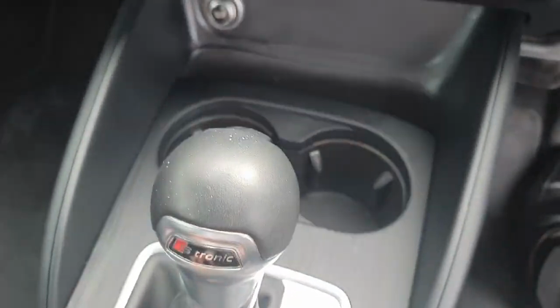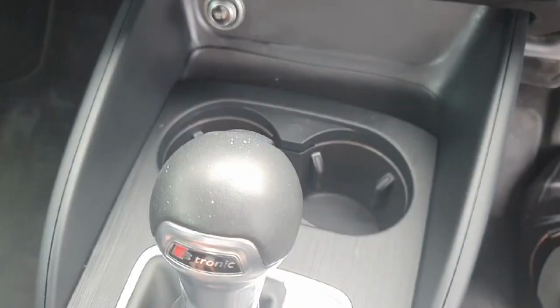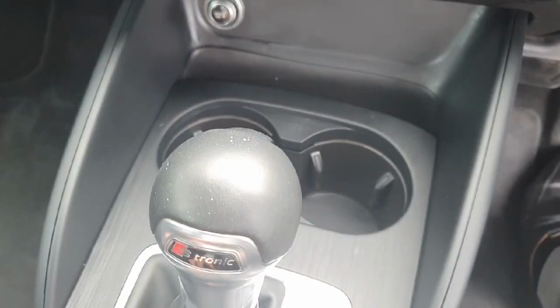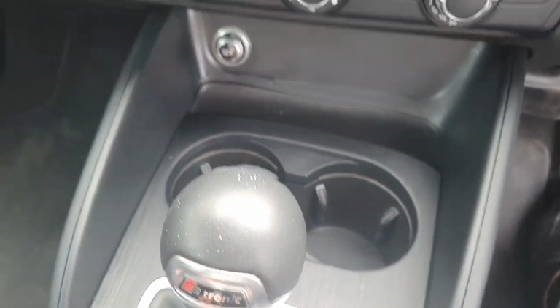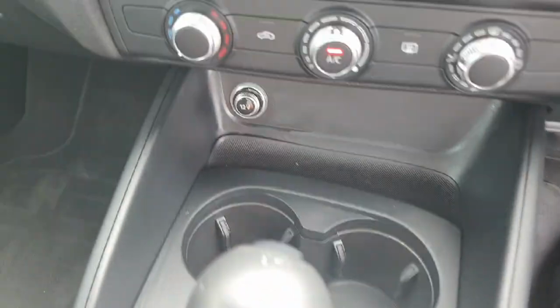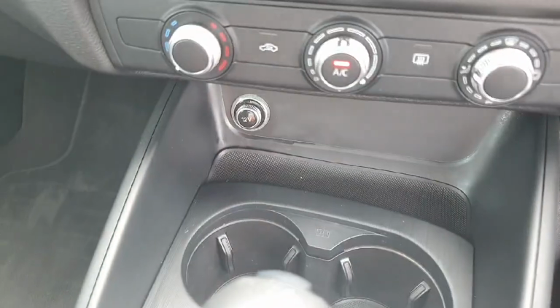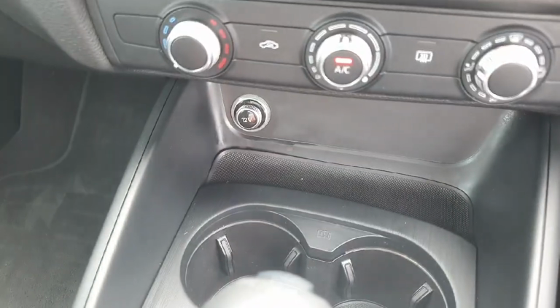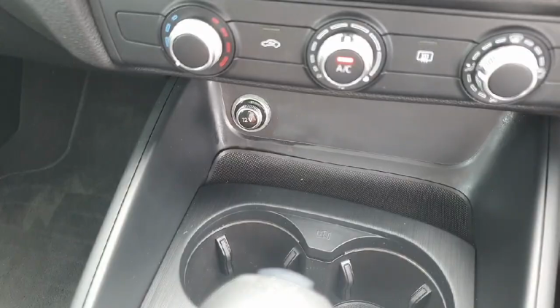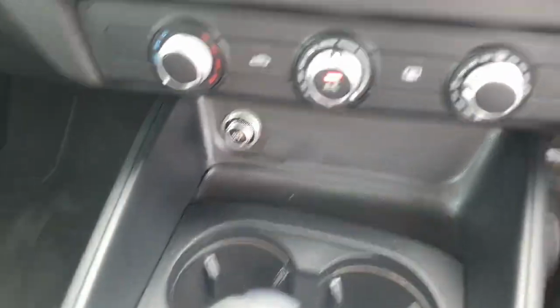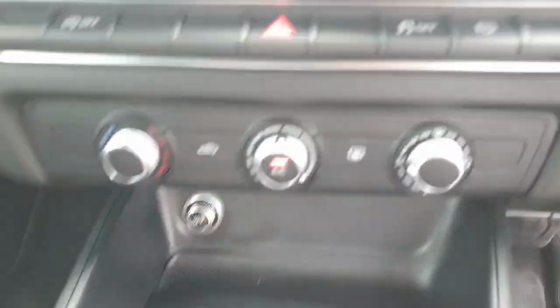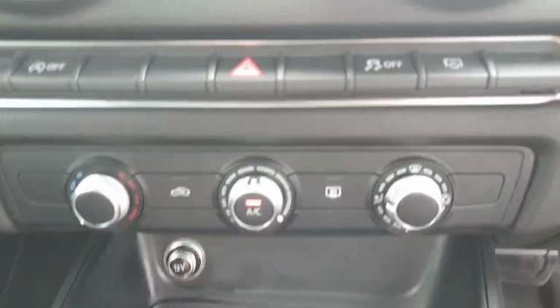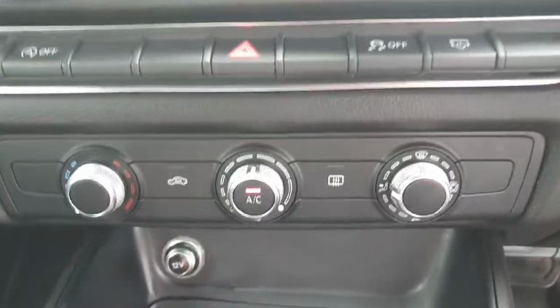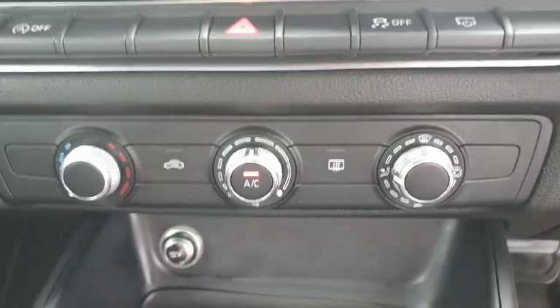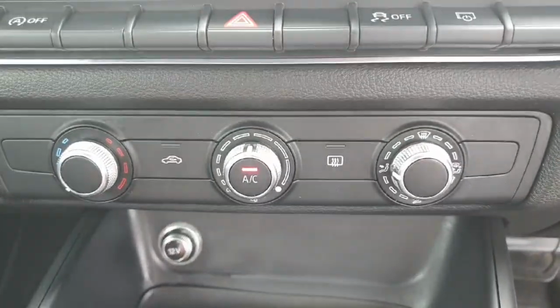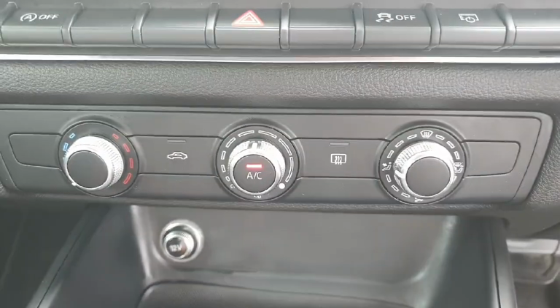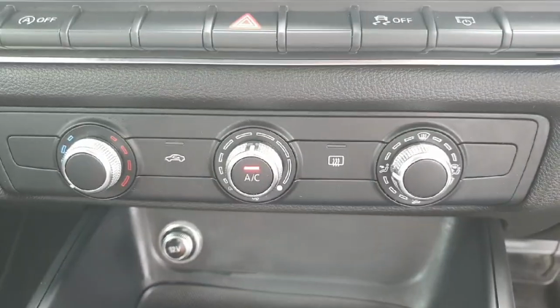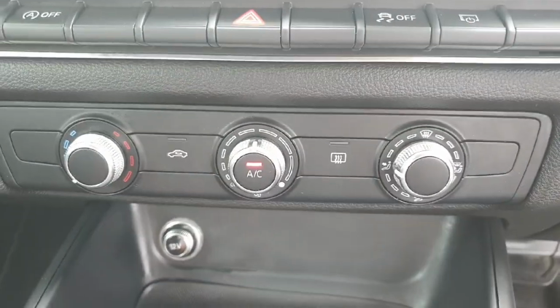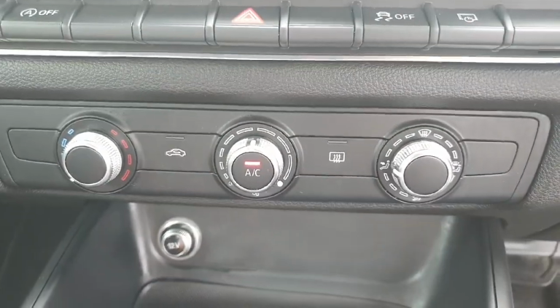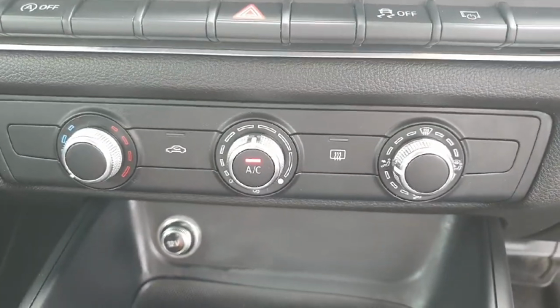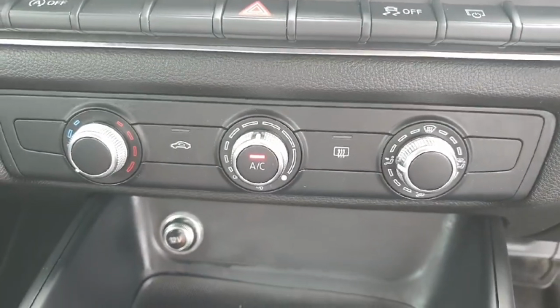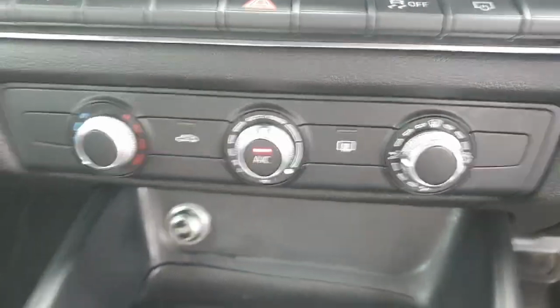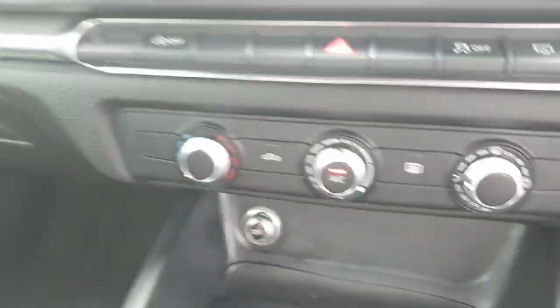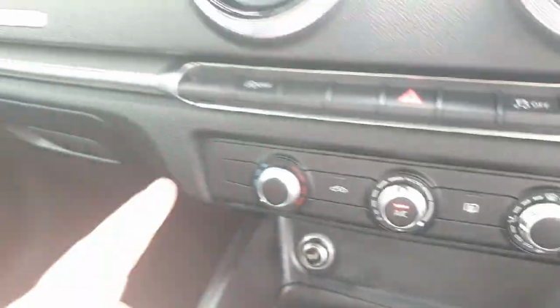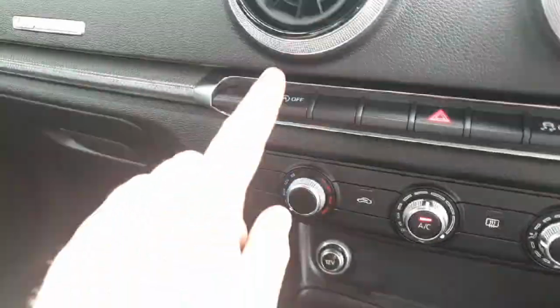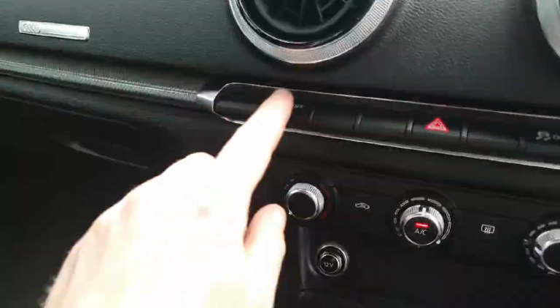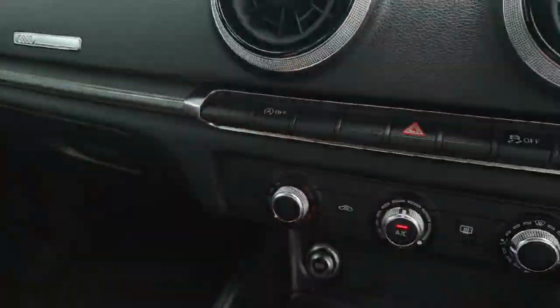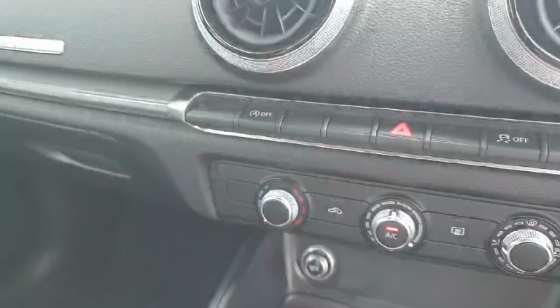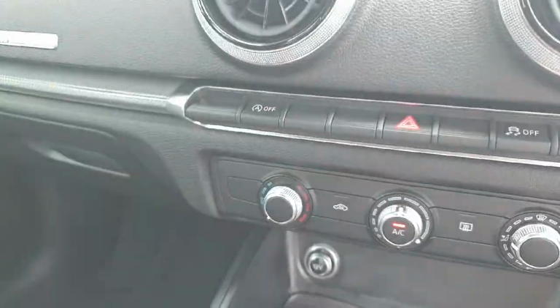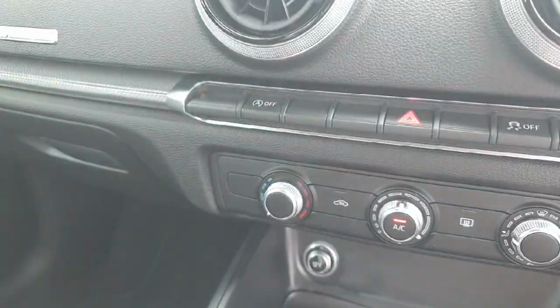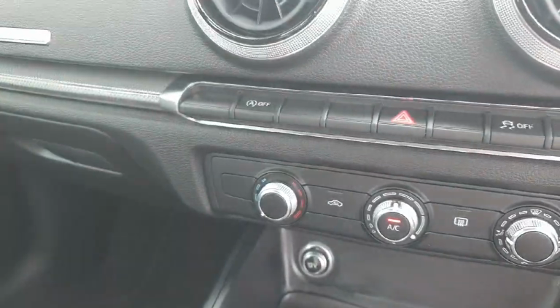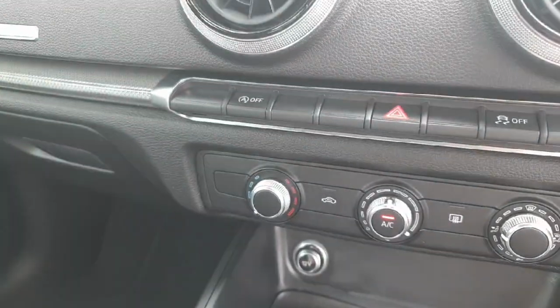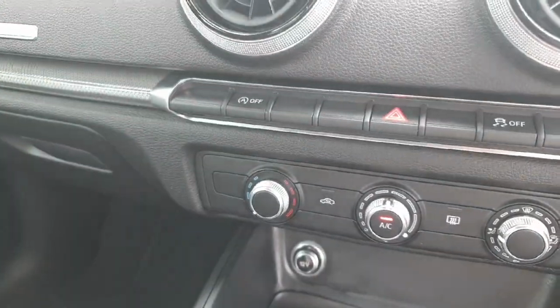Cup holders and a 12 volt socket. AC climate control. There's your start-stop function just there.